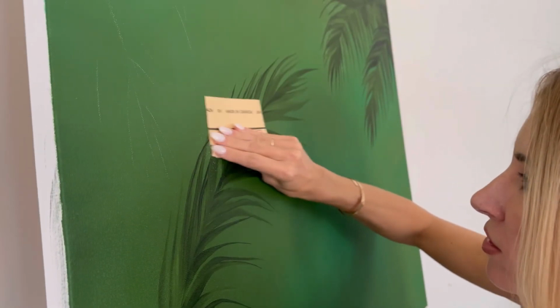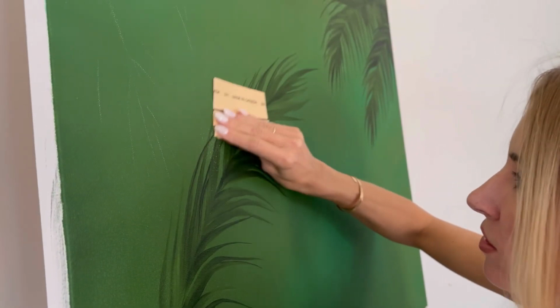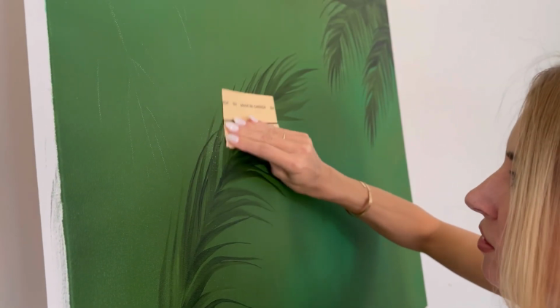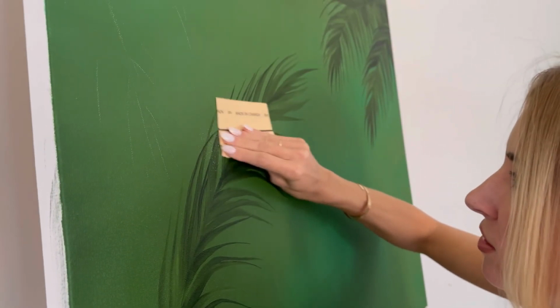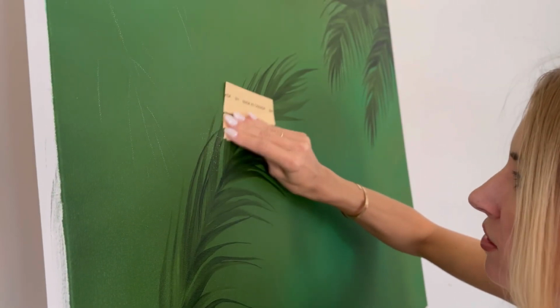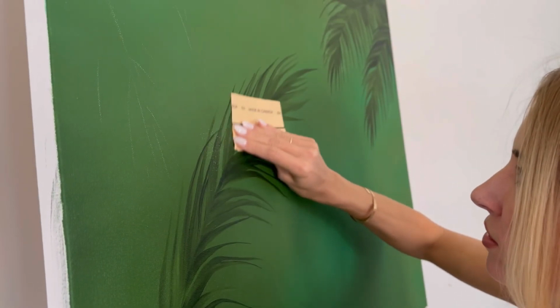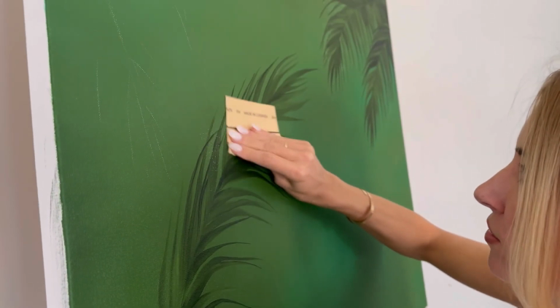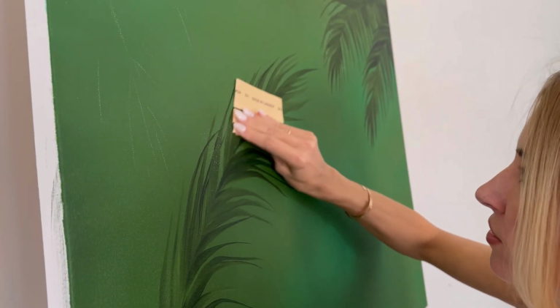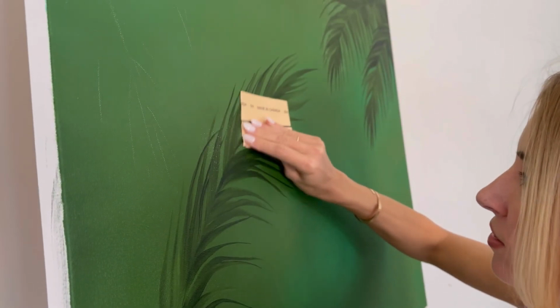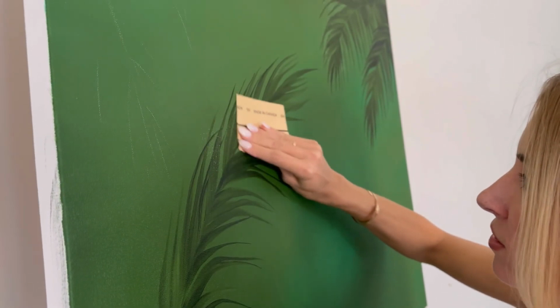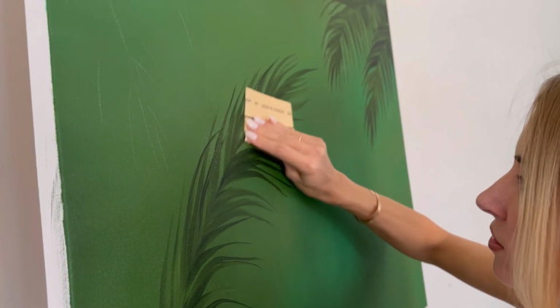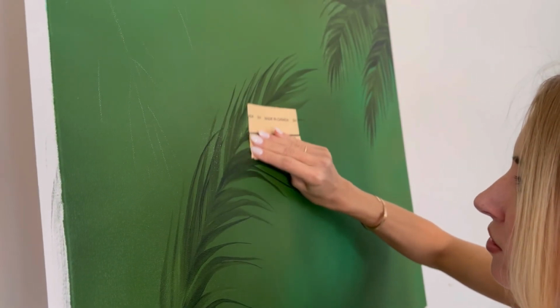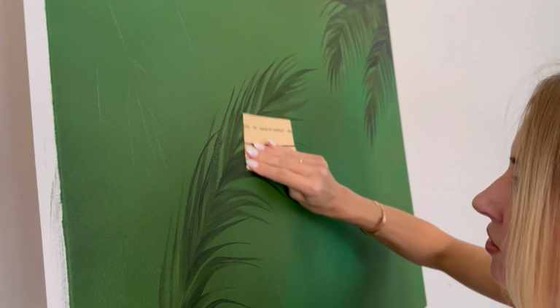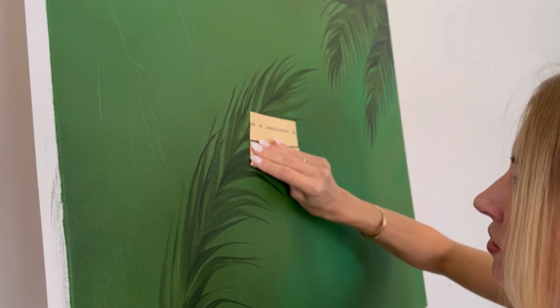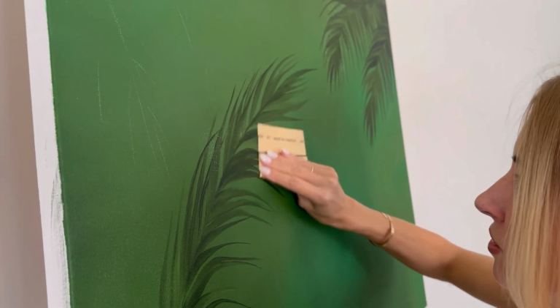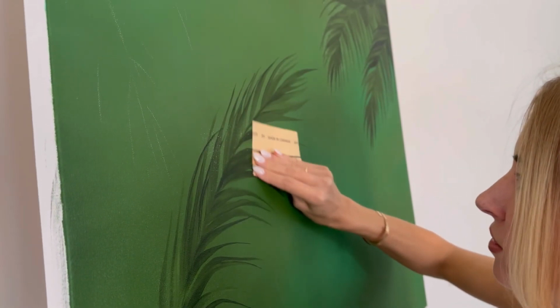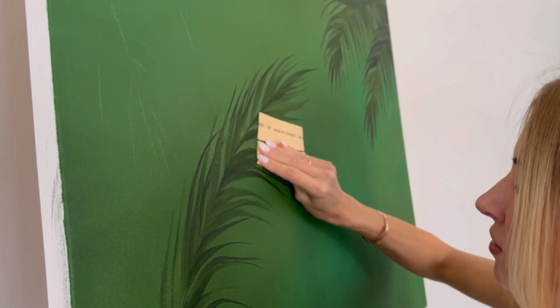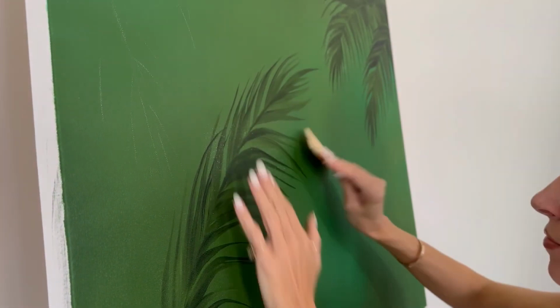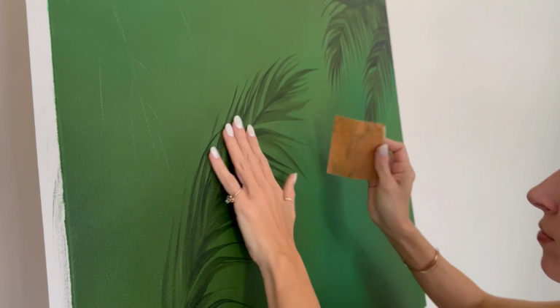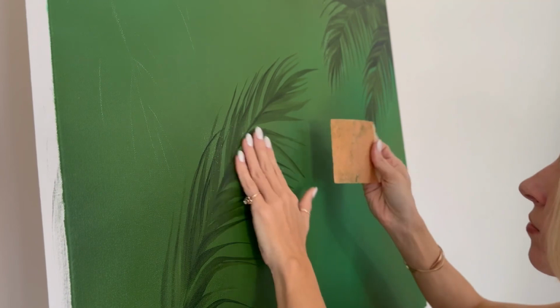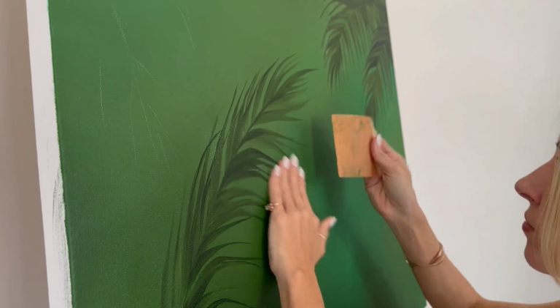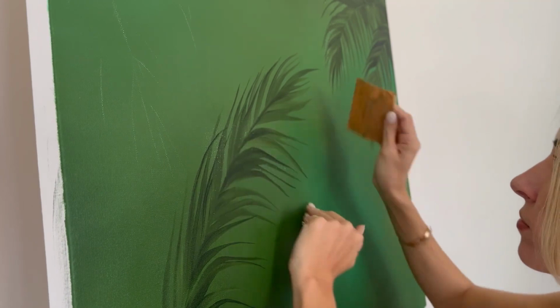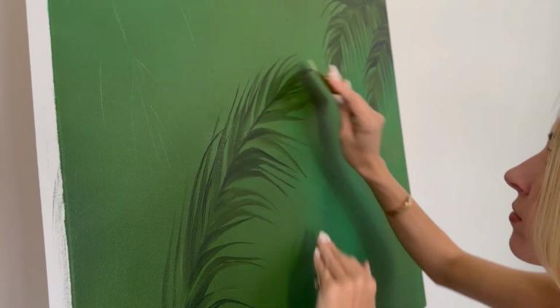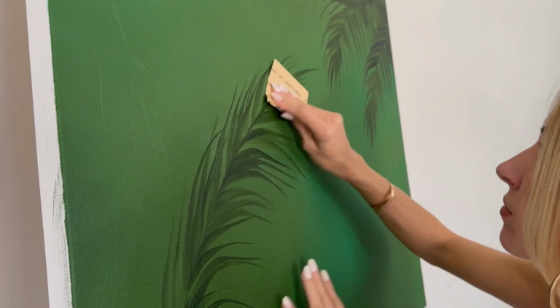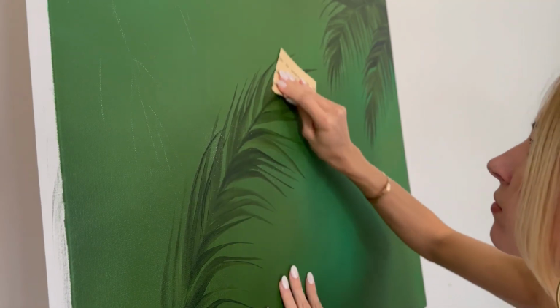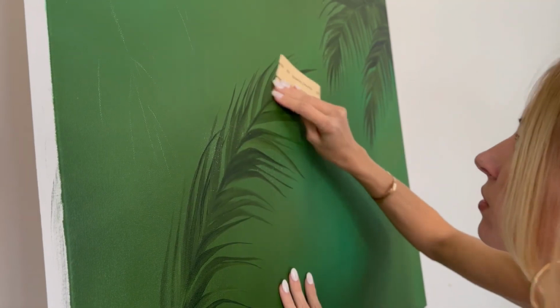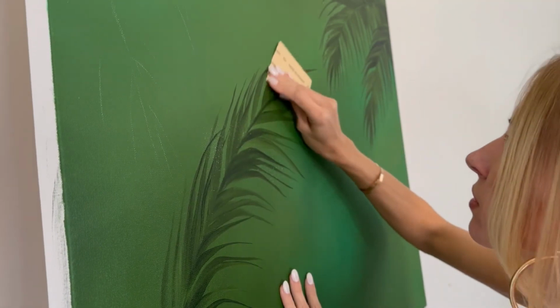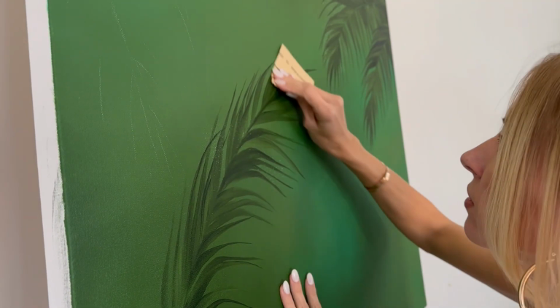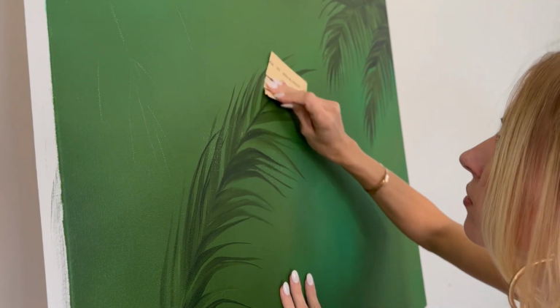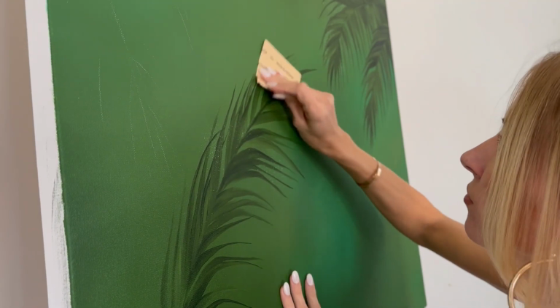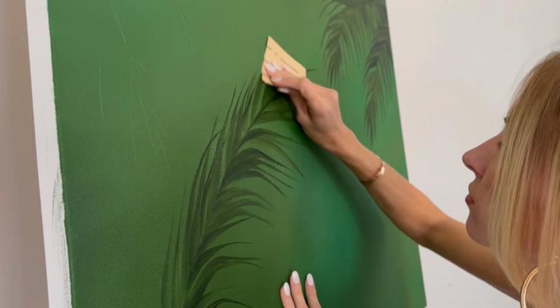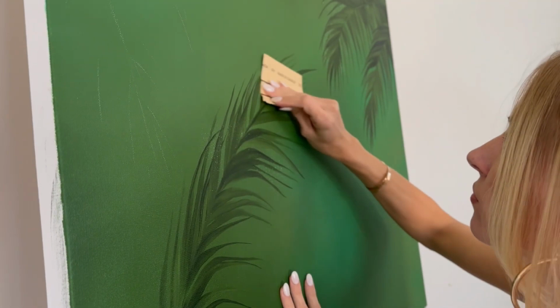First I'll be just very lightly sanding over the original painting to make sure that none of the texture shows through on top.